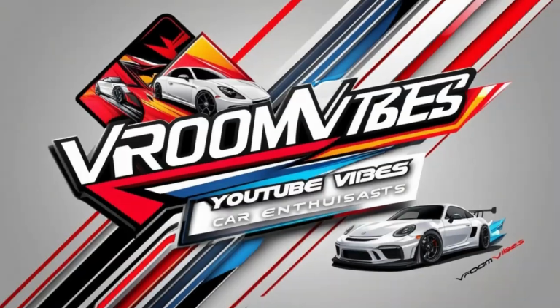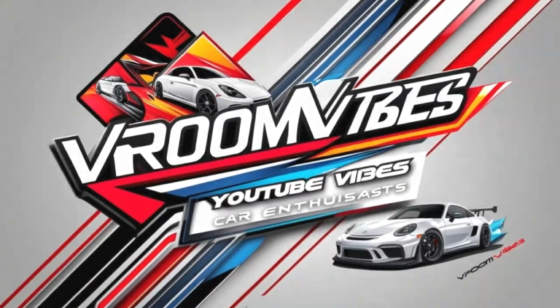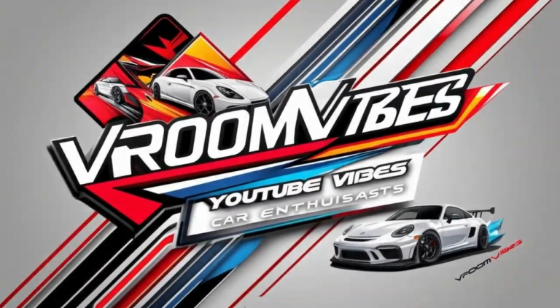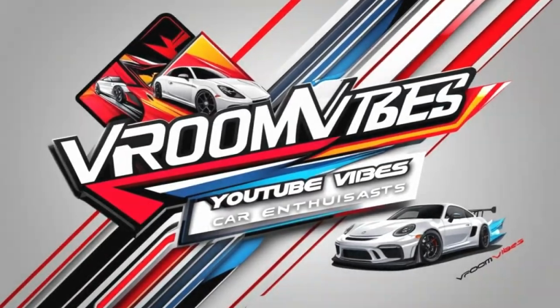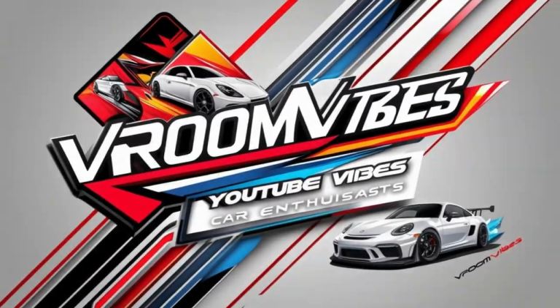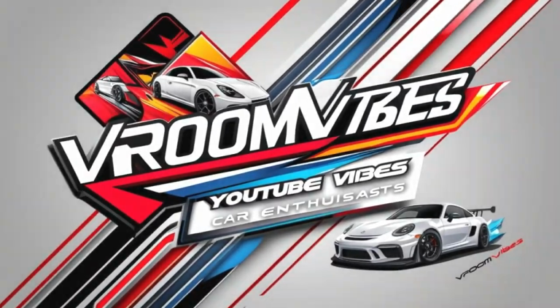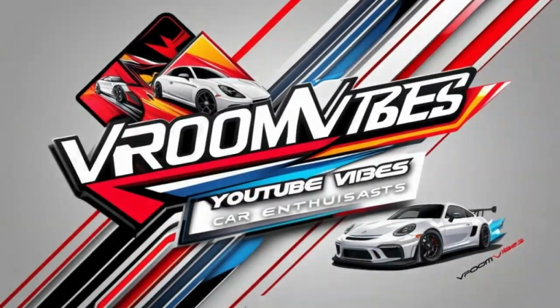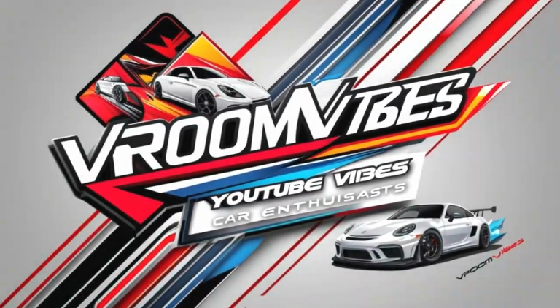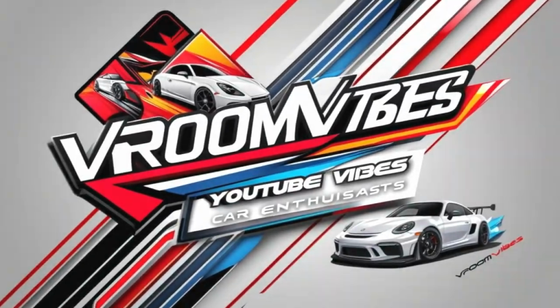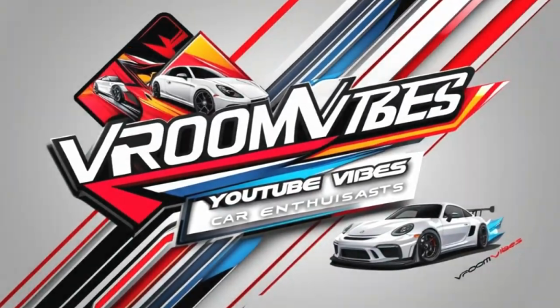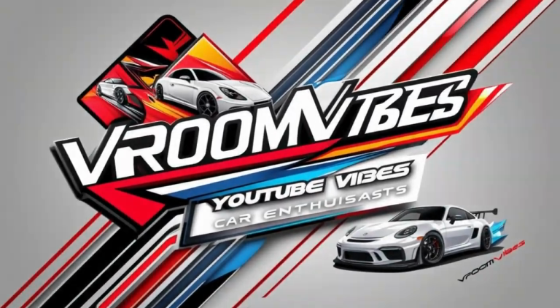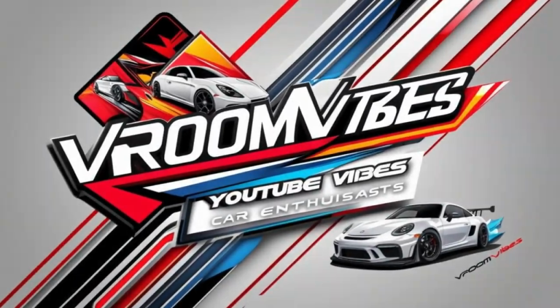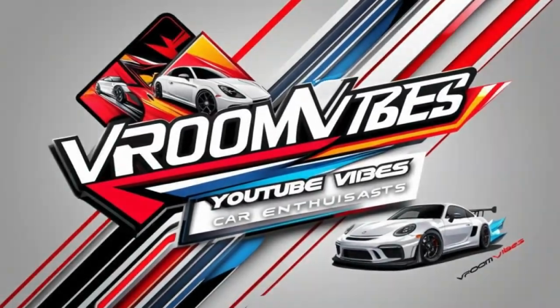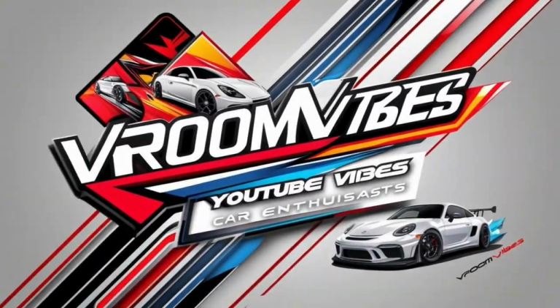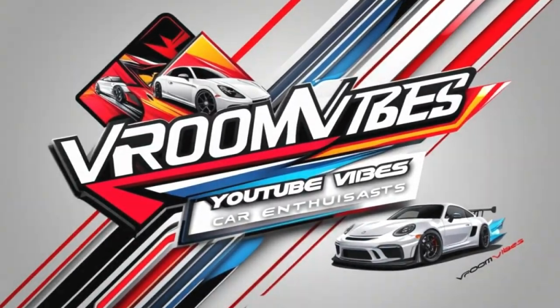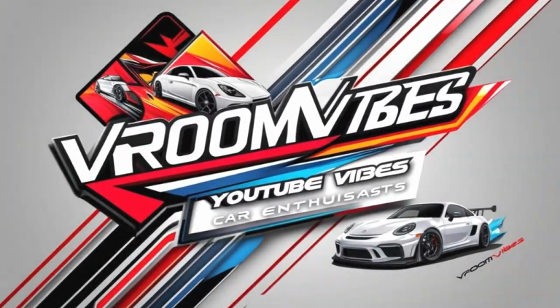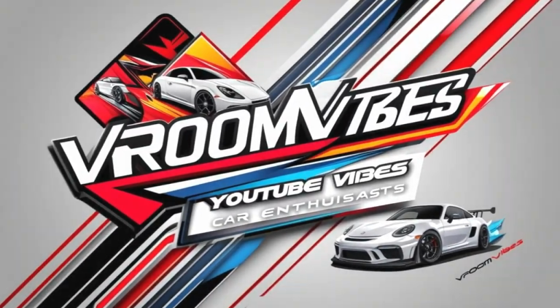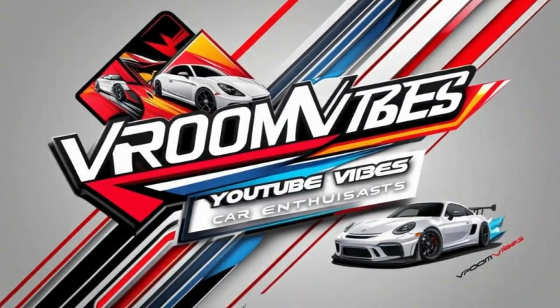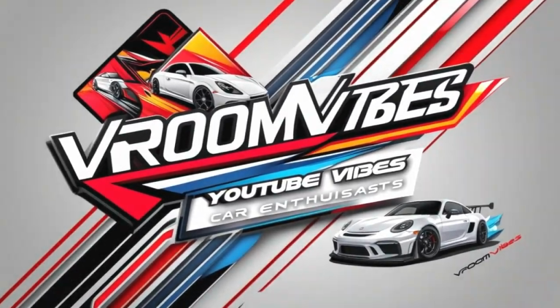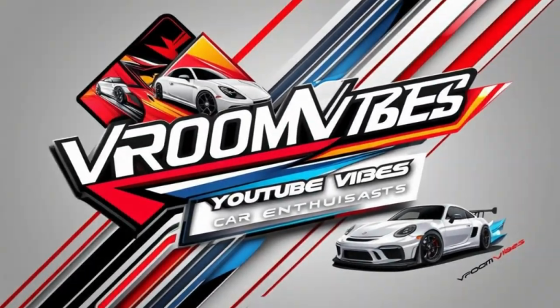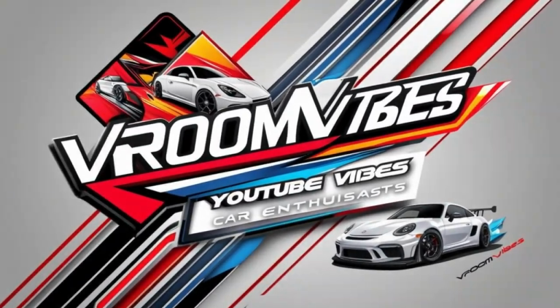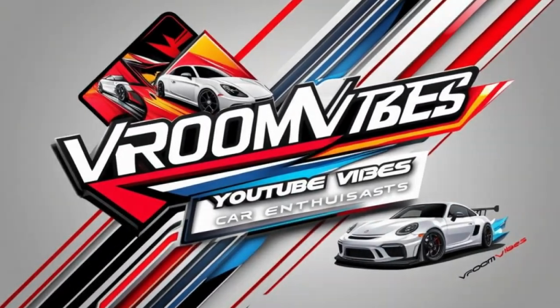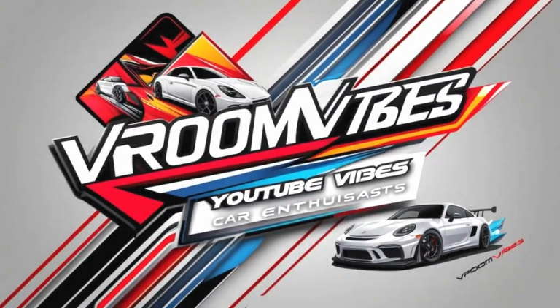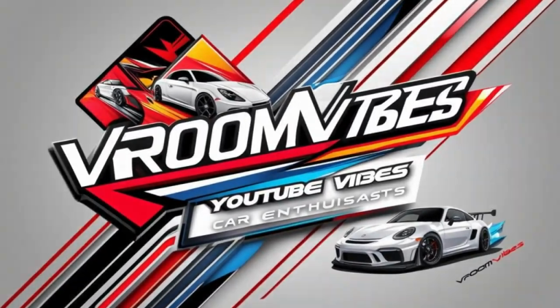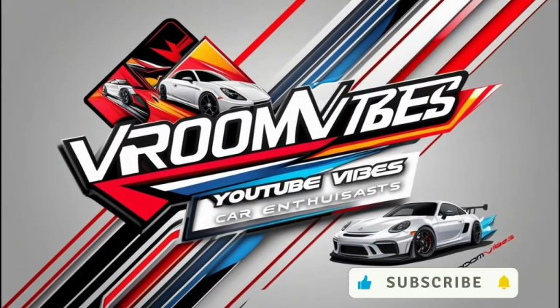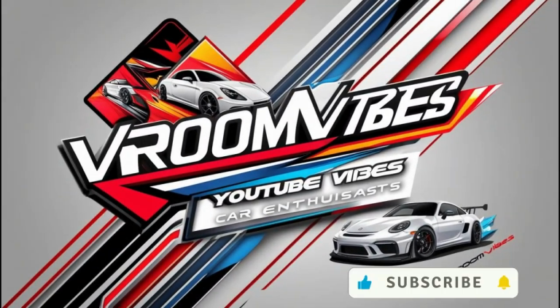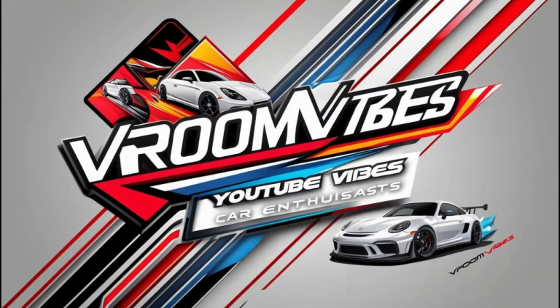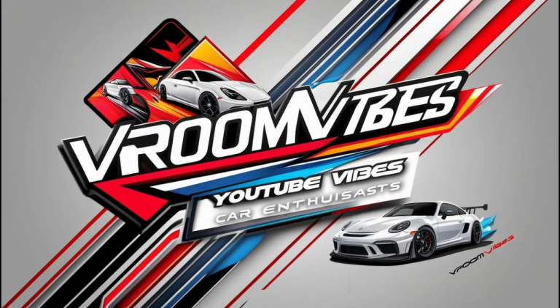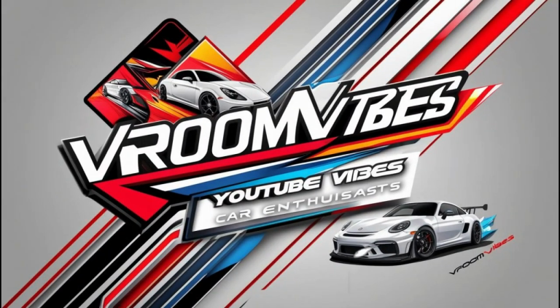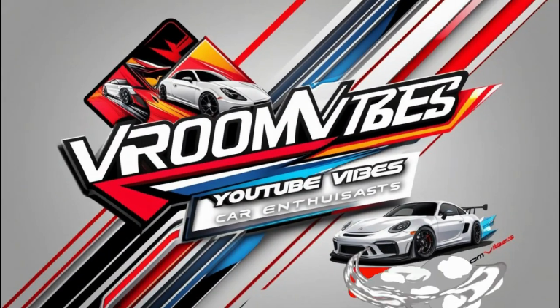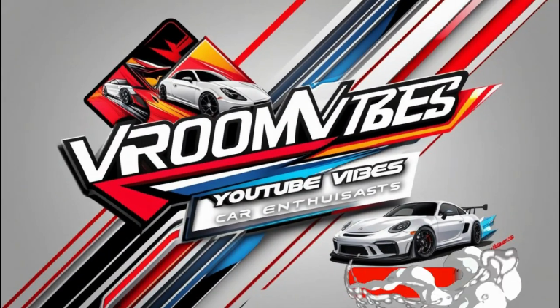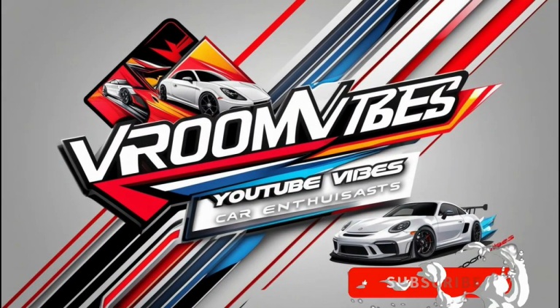Welcome to Vroom Vibes. If you enjoy car reviews, don't forget to like, subscribe, and hit the notification bell.